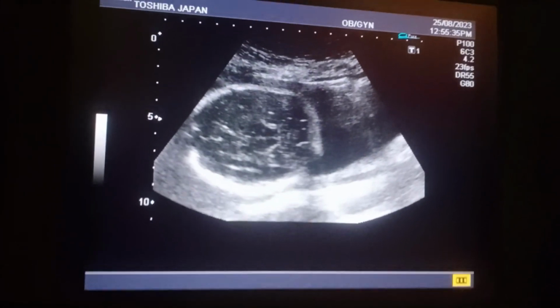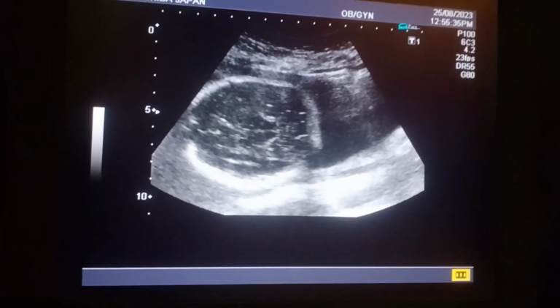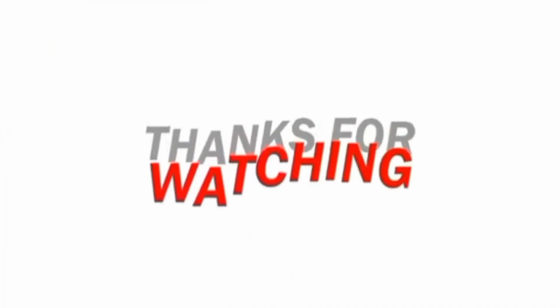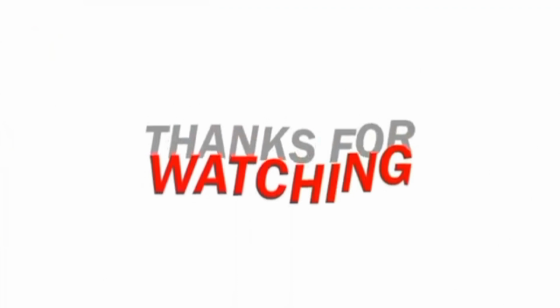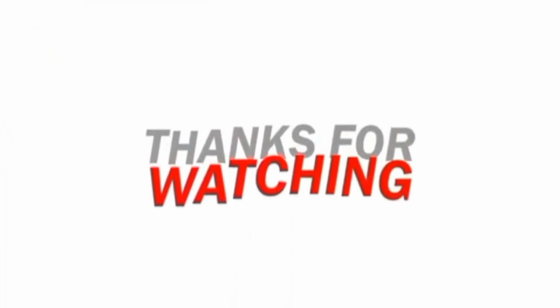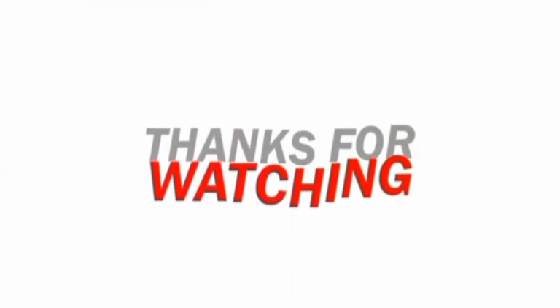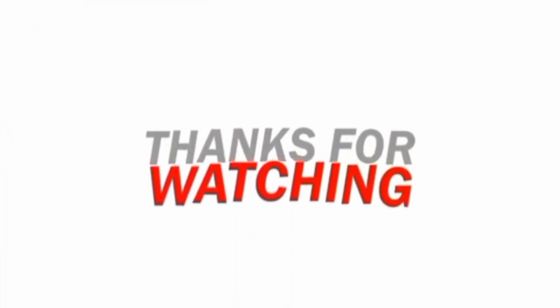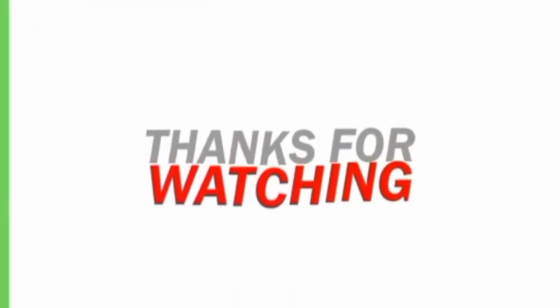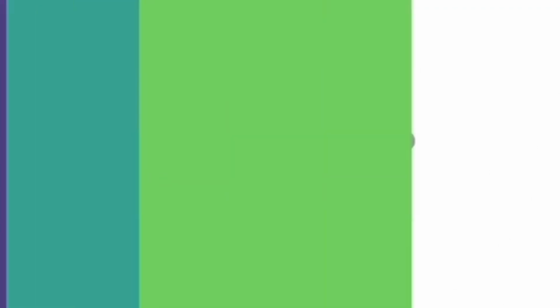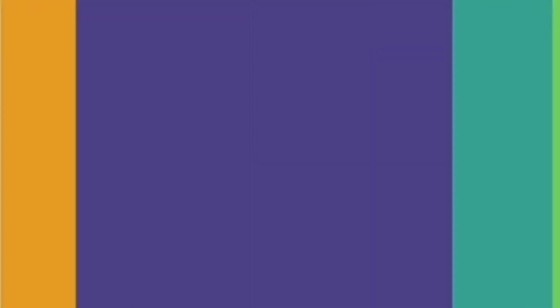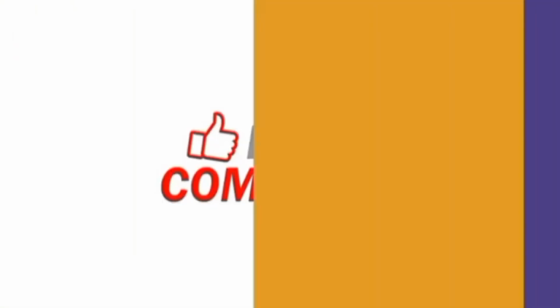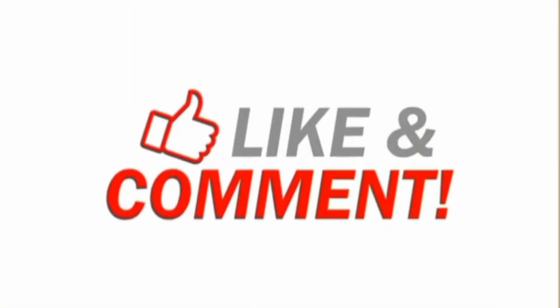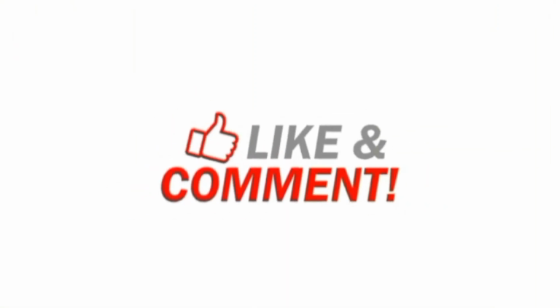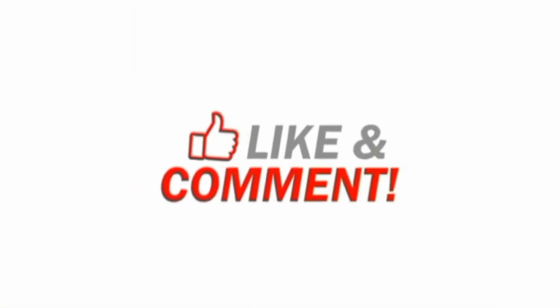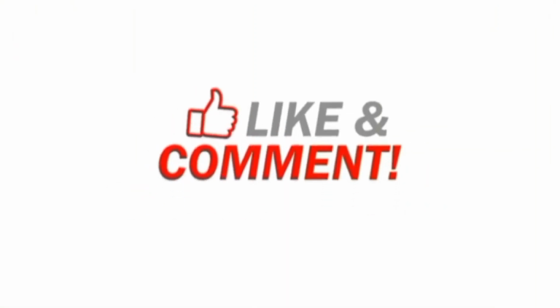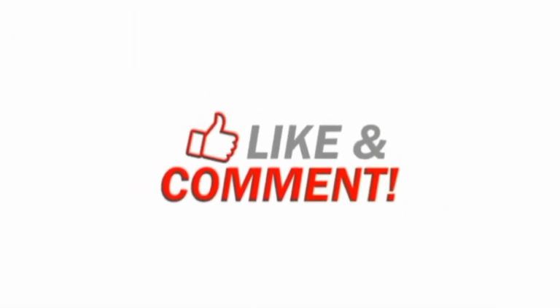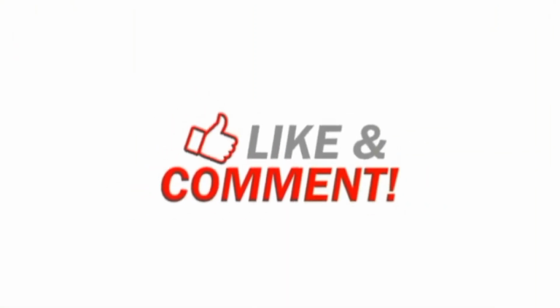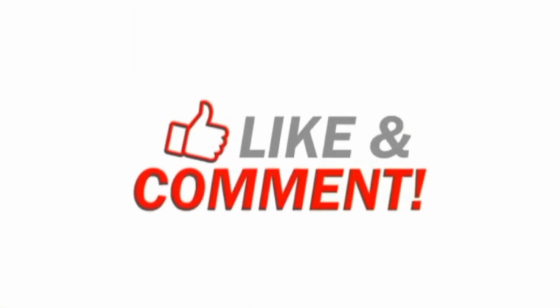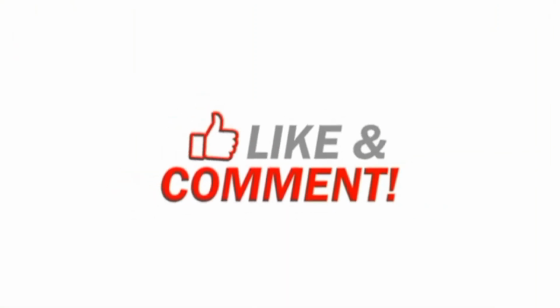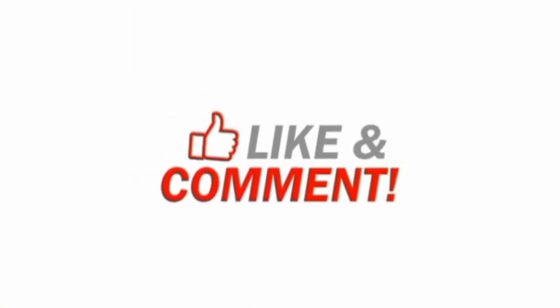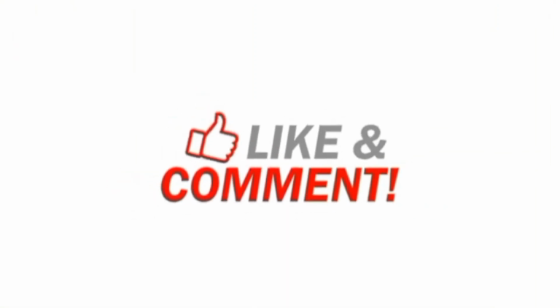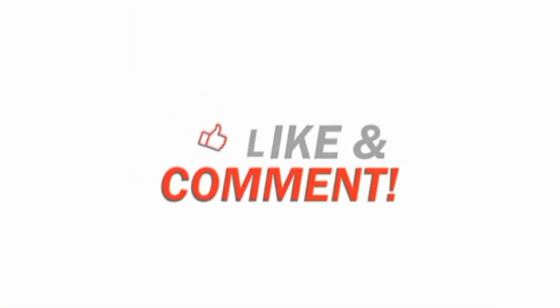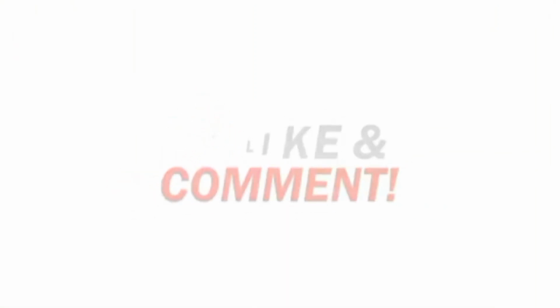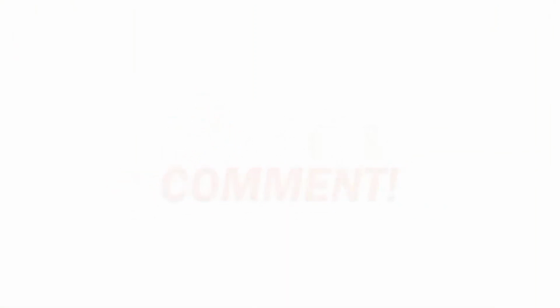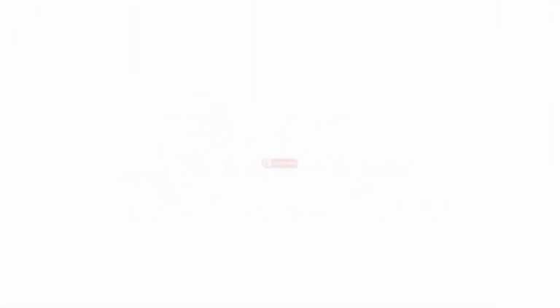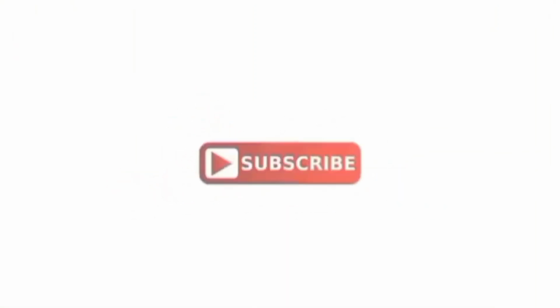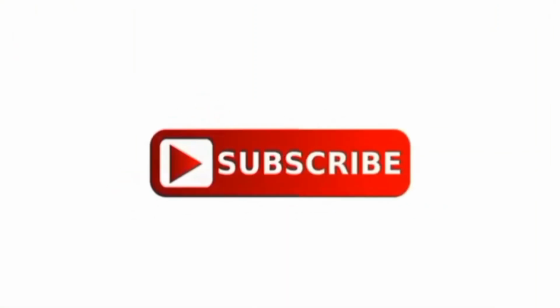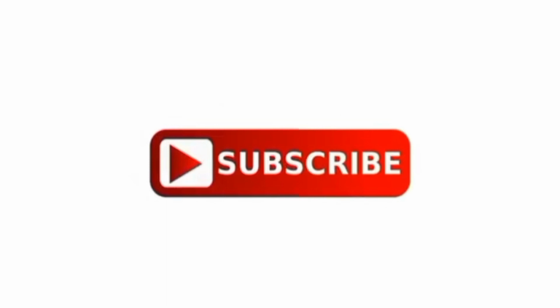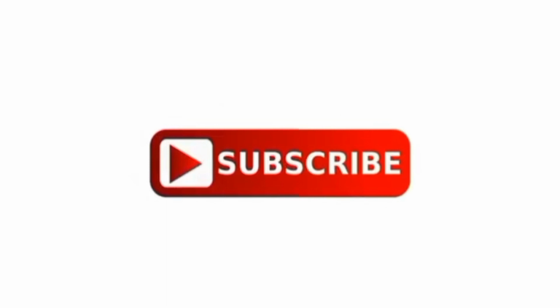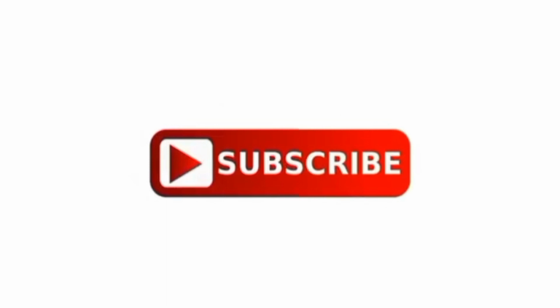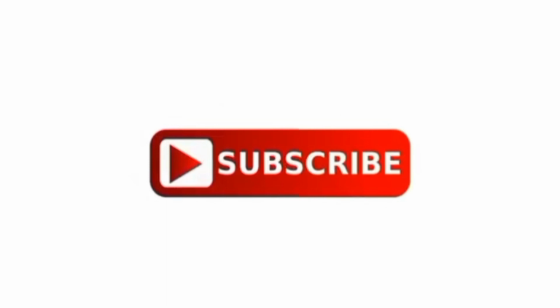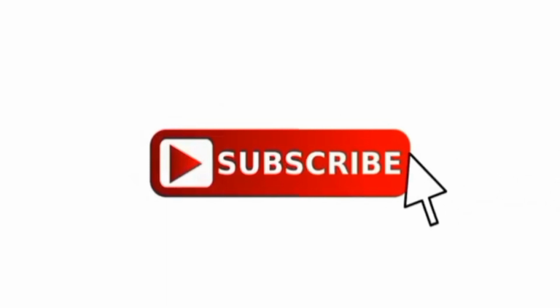Thanks for watching the video. Please like the video and share the video. Thank you.